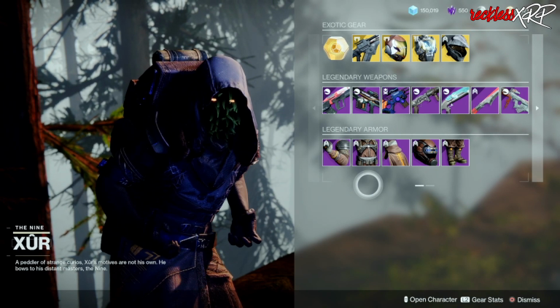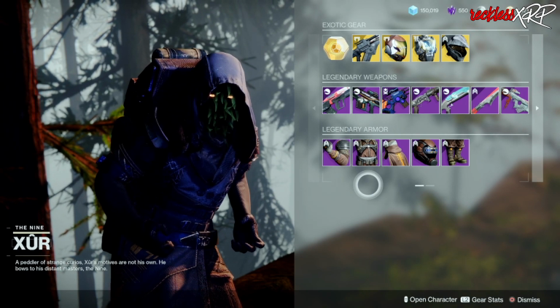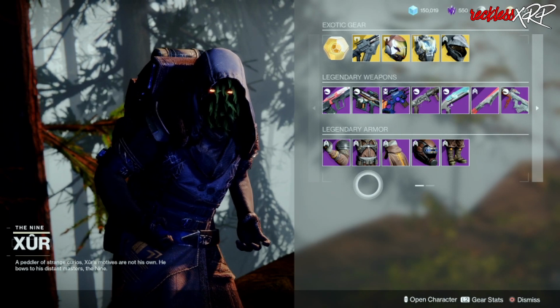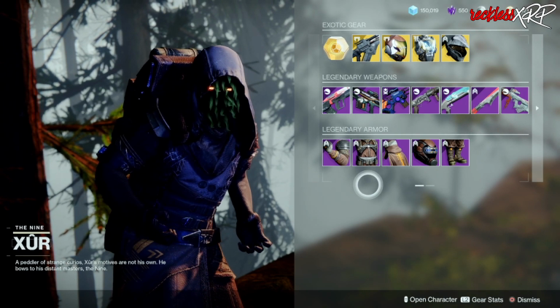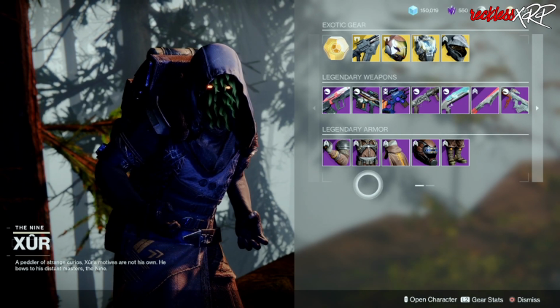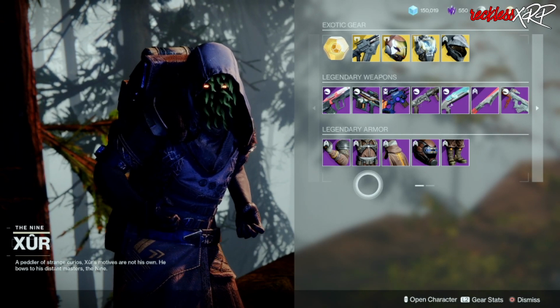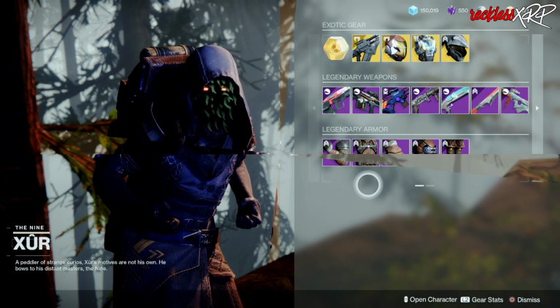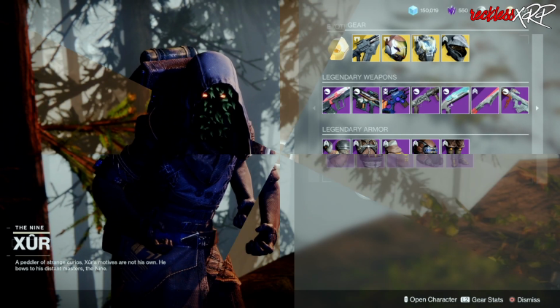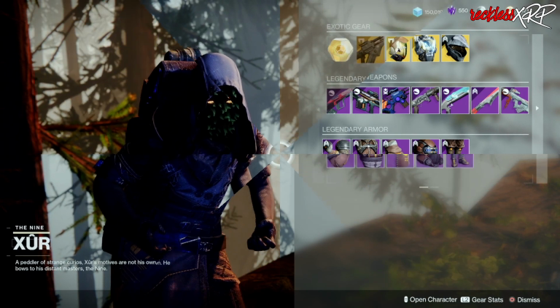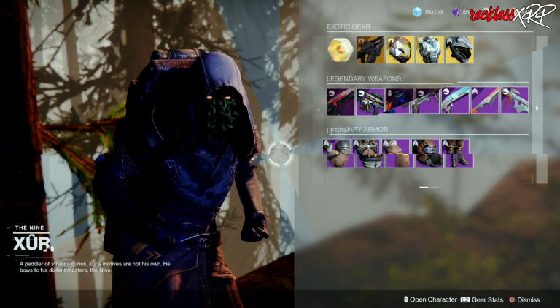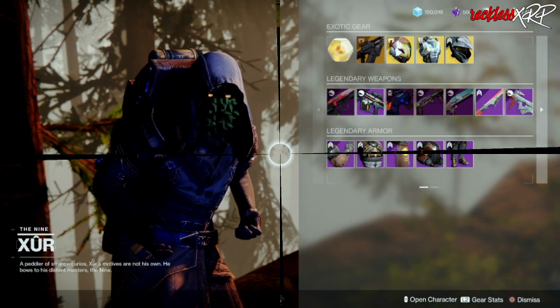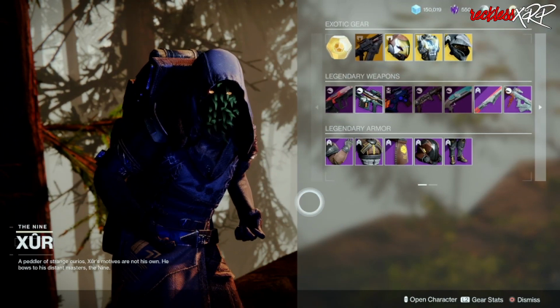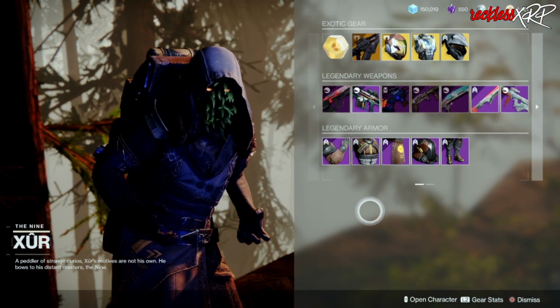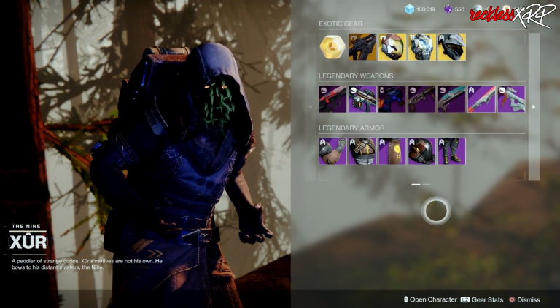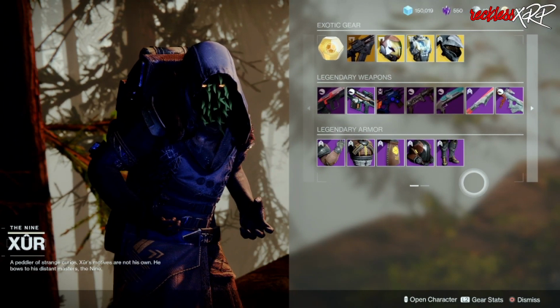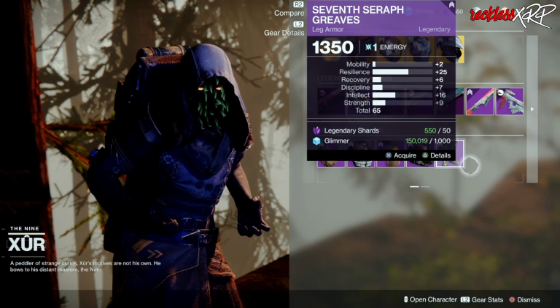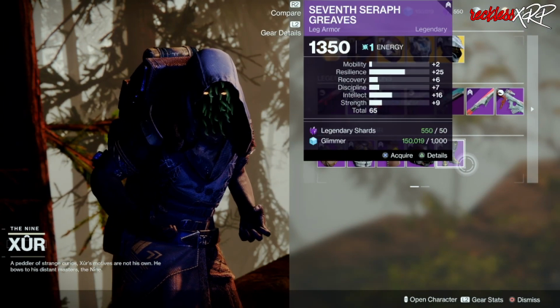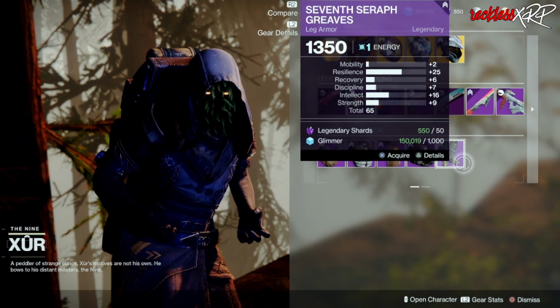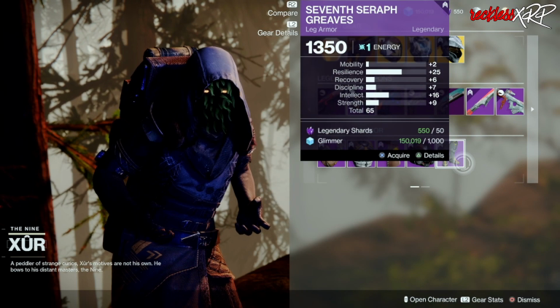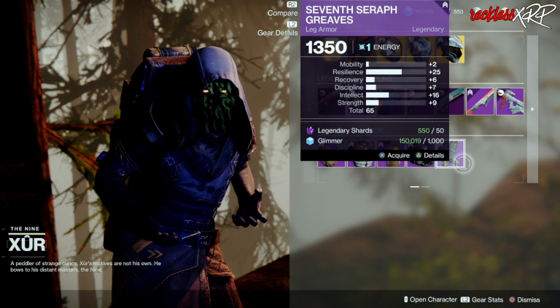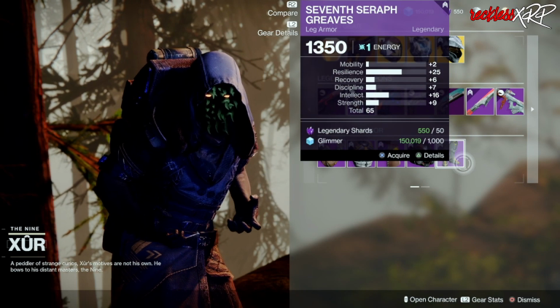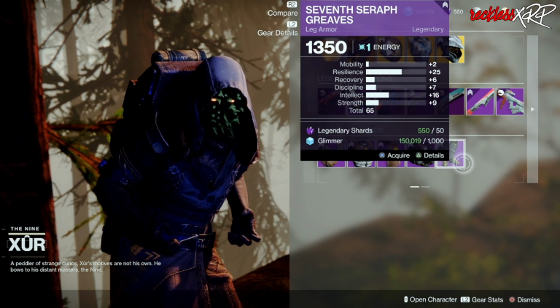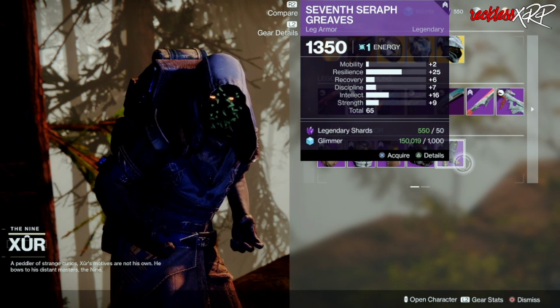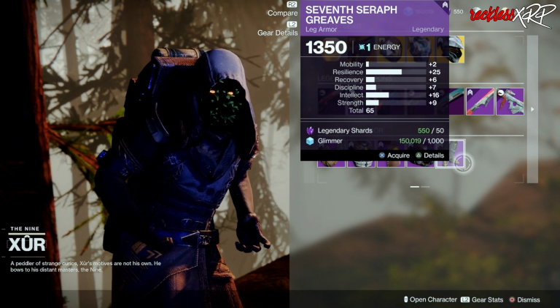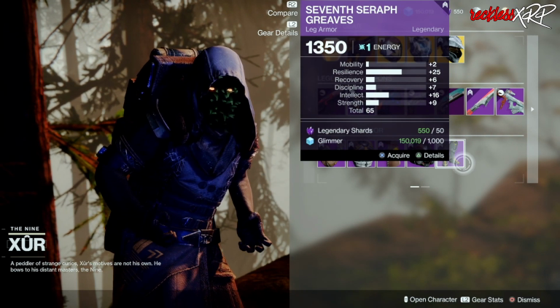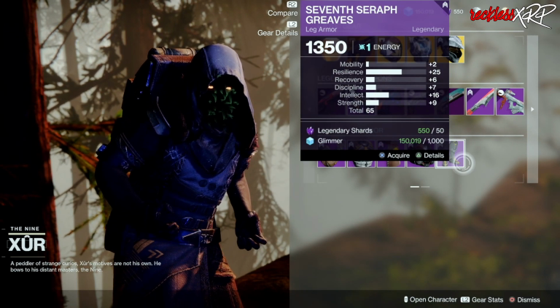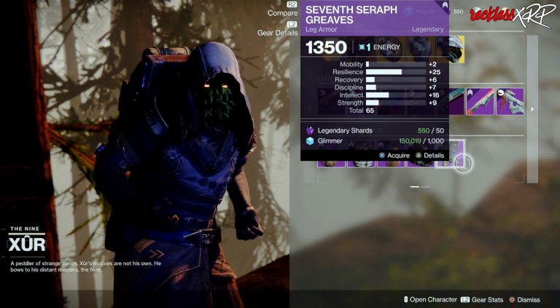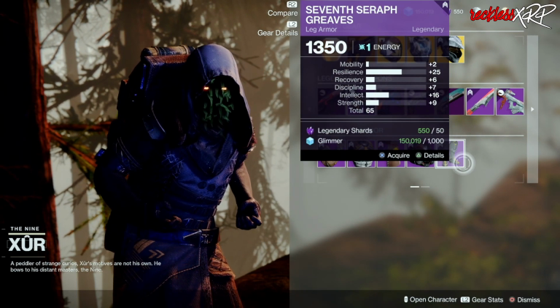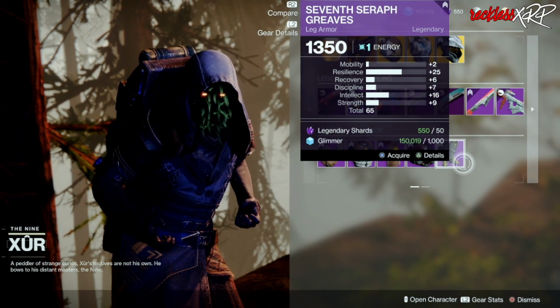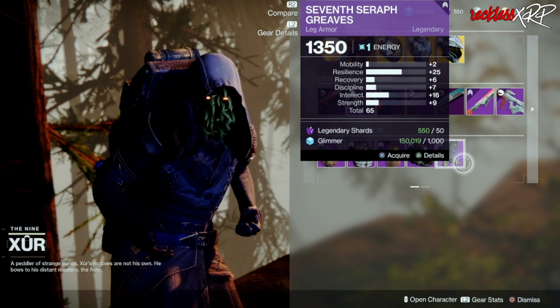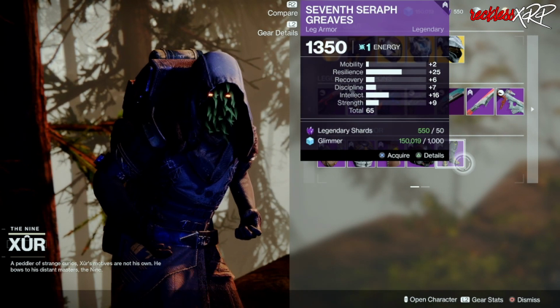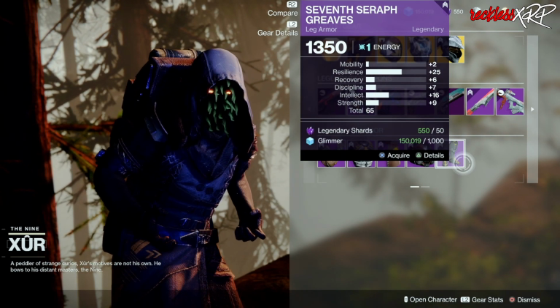Let's go ahead and check the Titan. For the Titan, the only thing you want to get from them is the legs — it has a nice stat roll of 65.